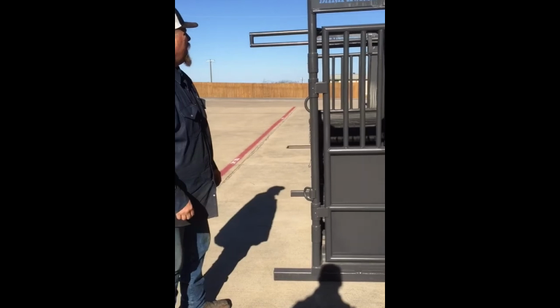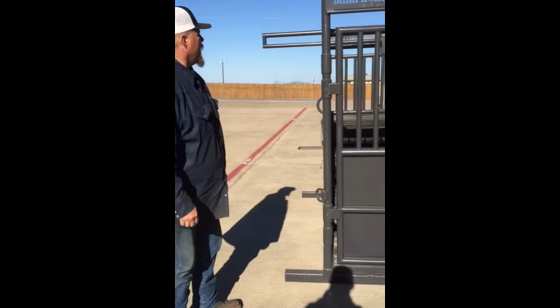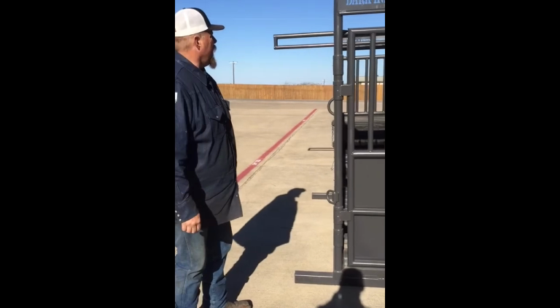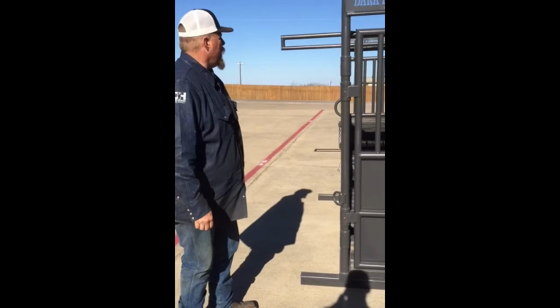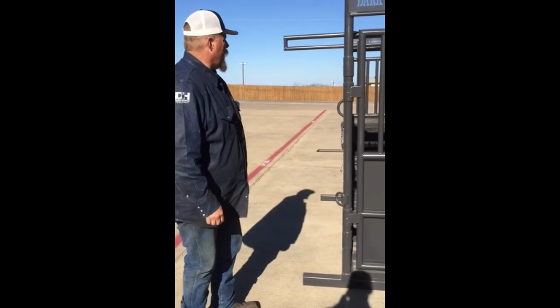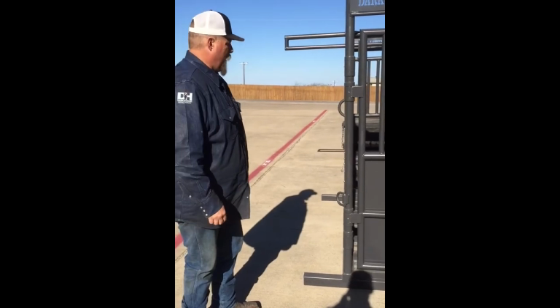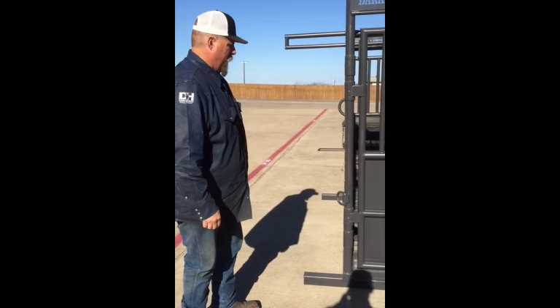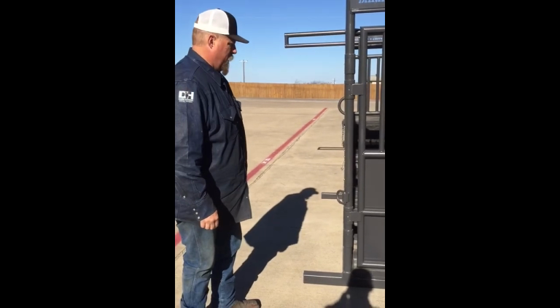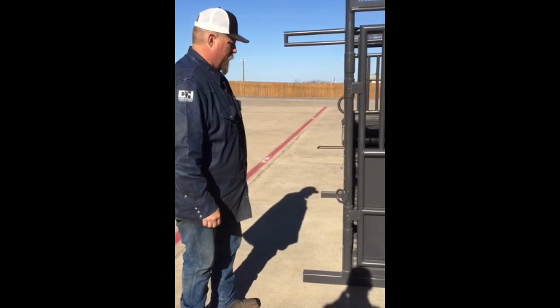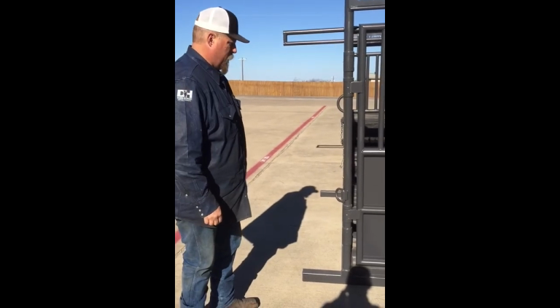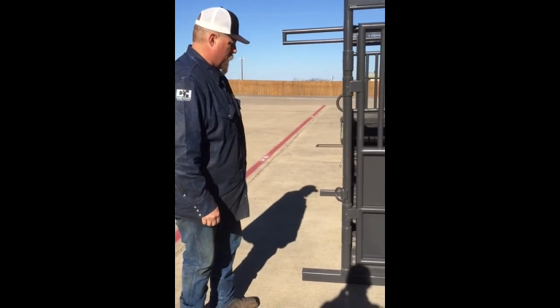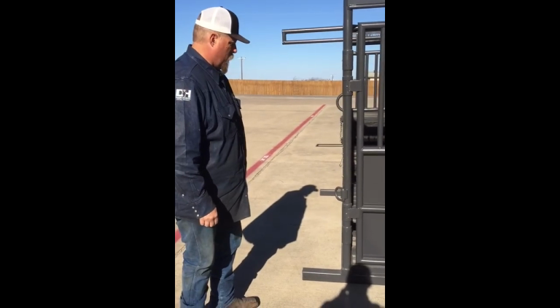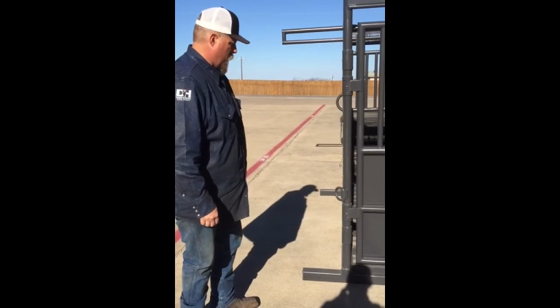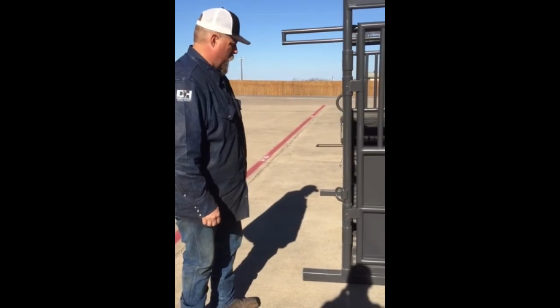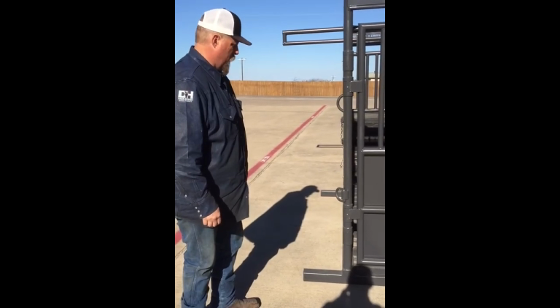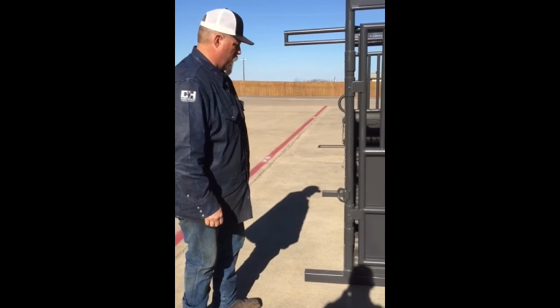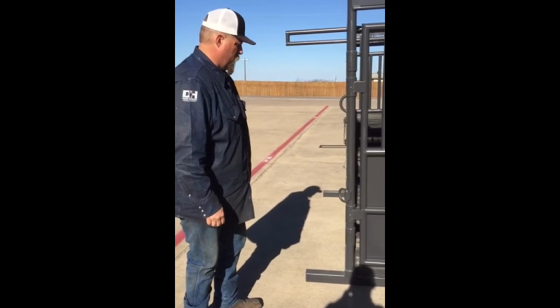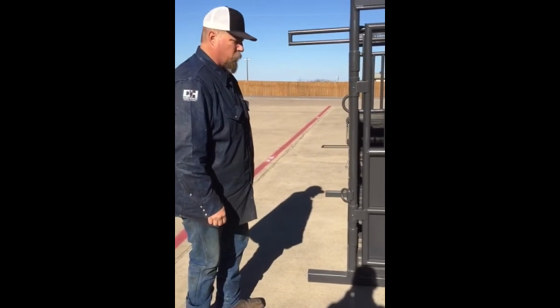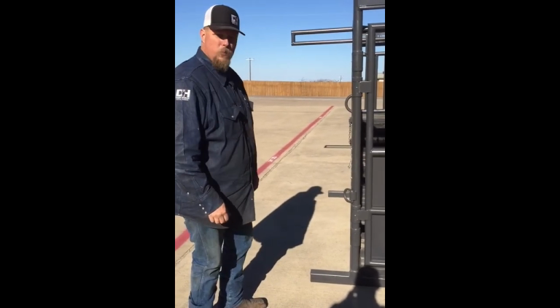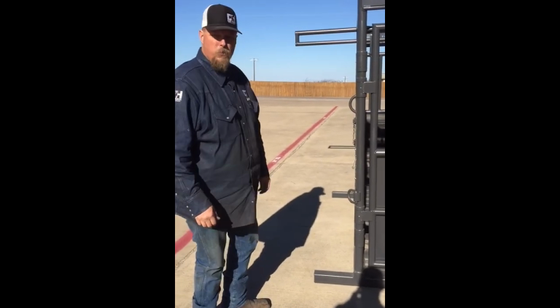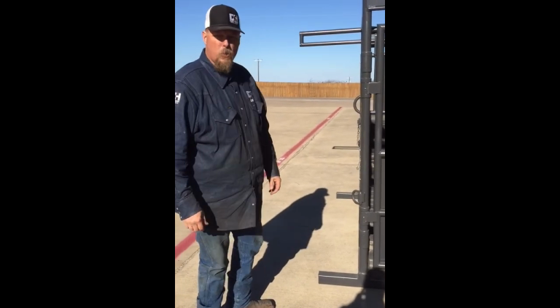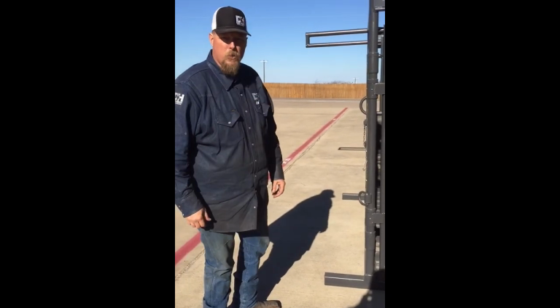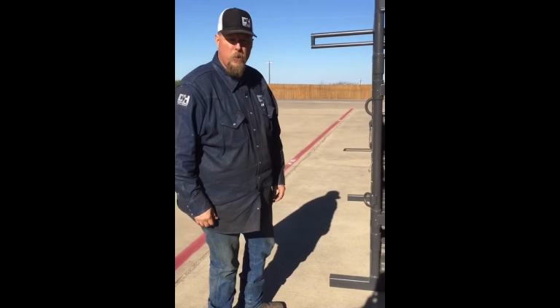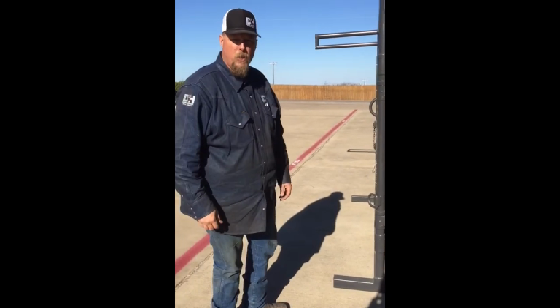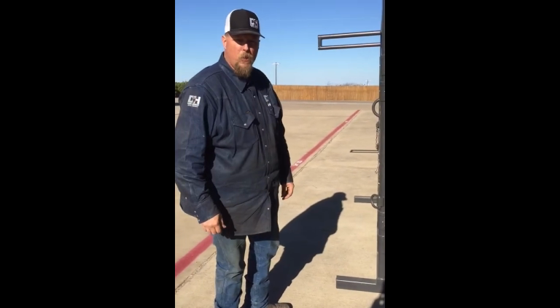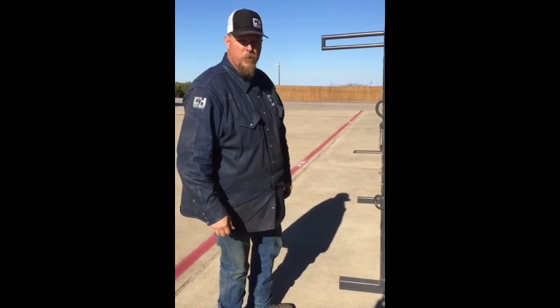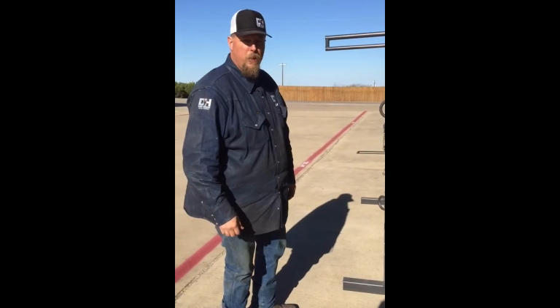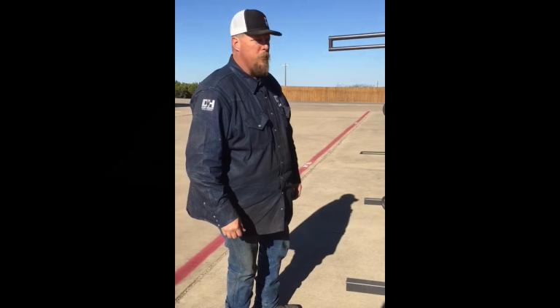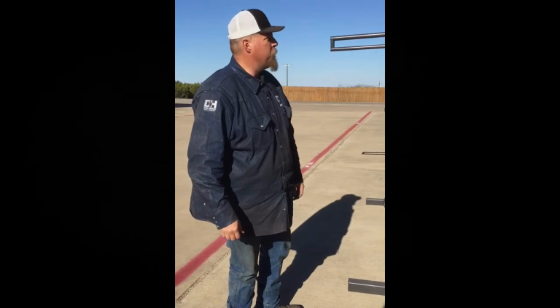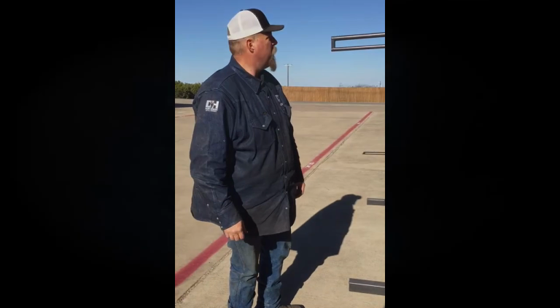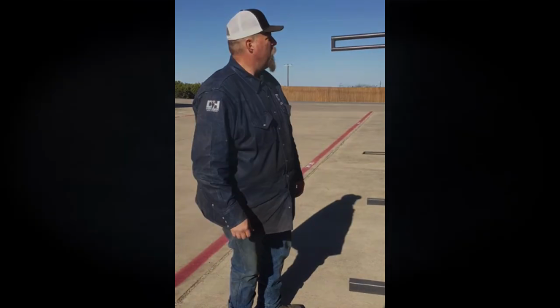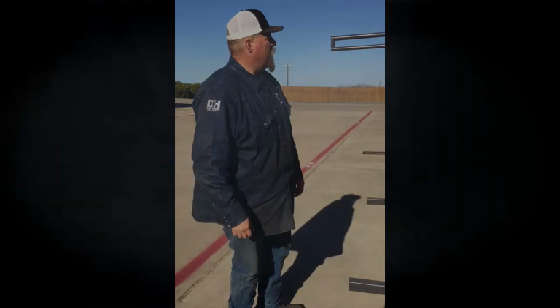And this is our Dark Horse Rough Stock horse stanchion.